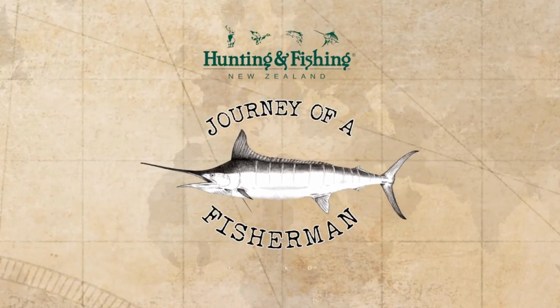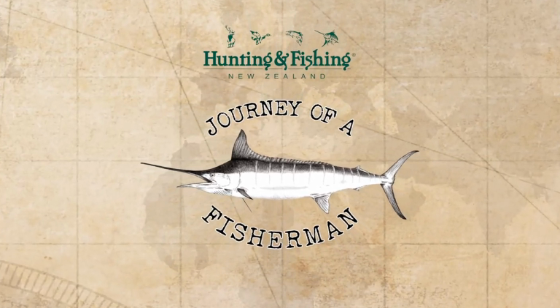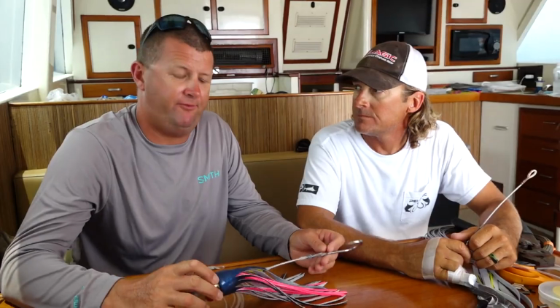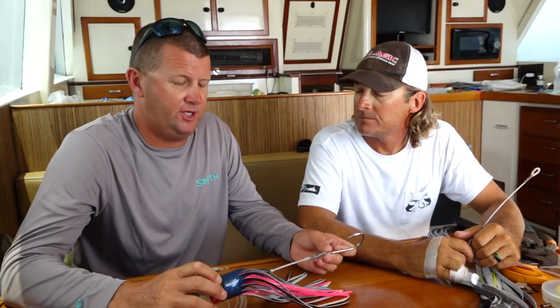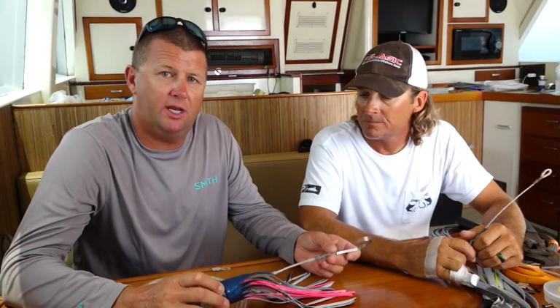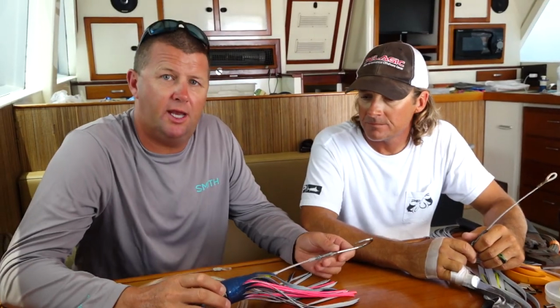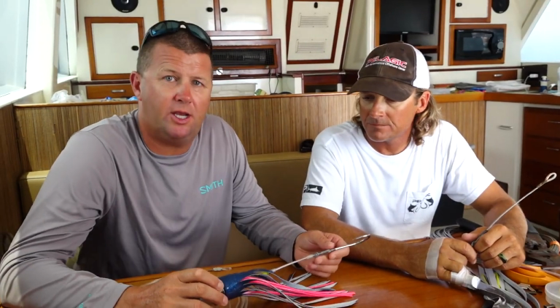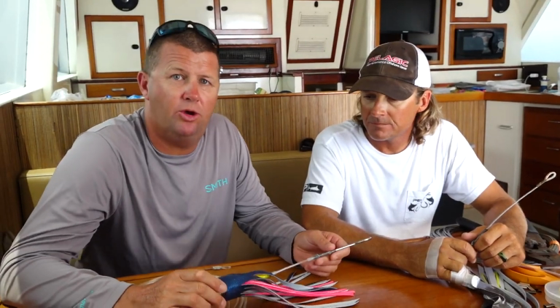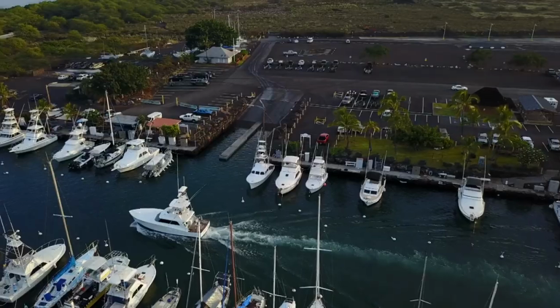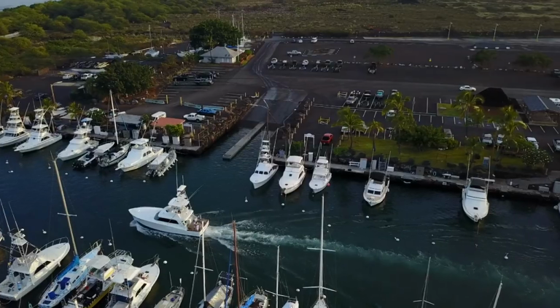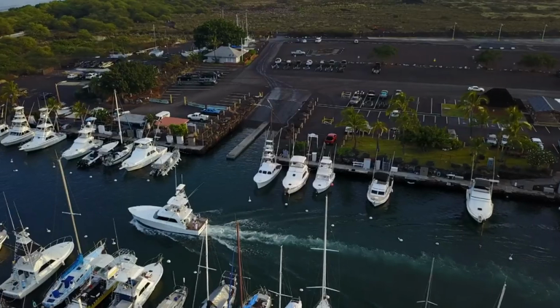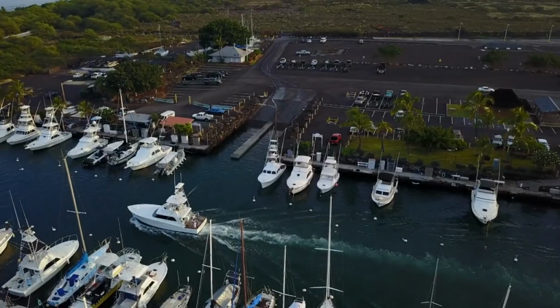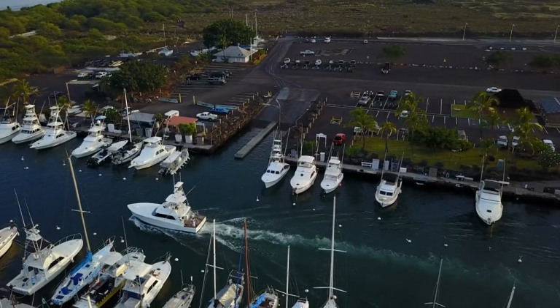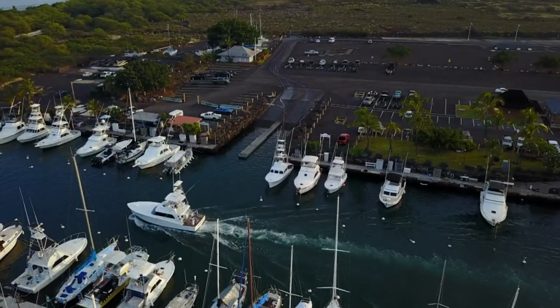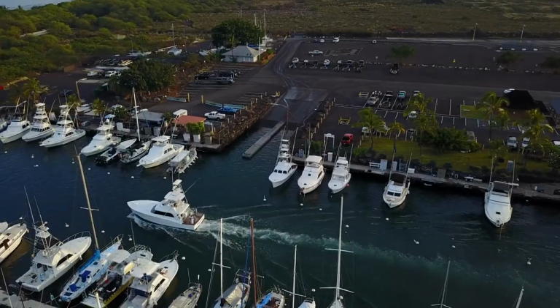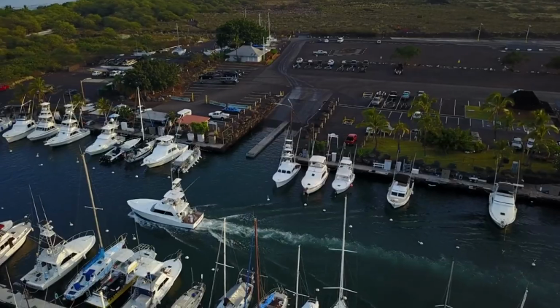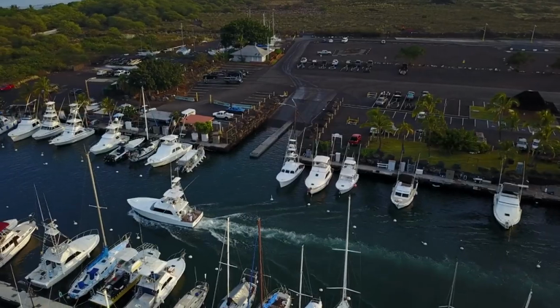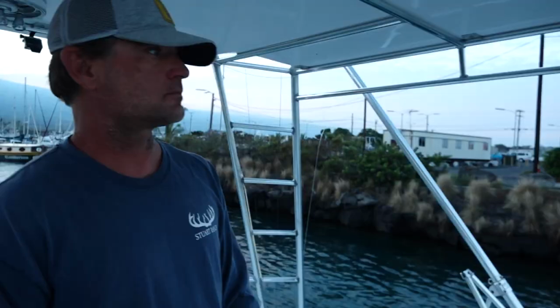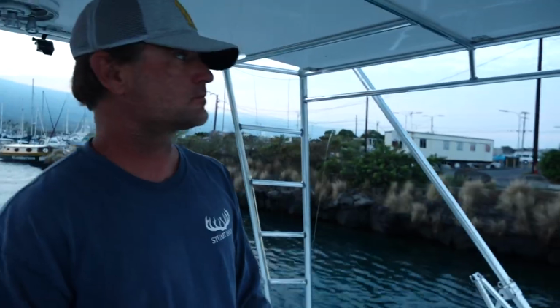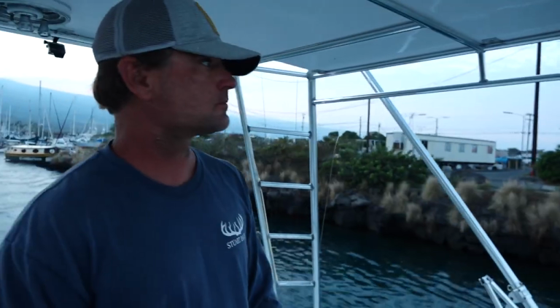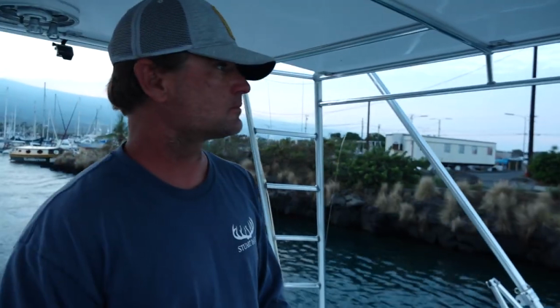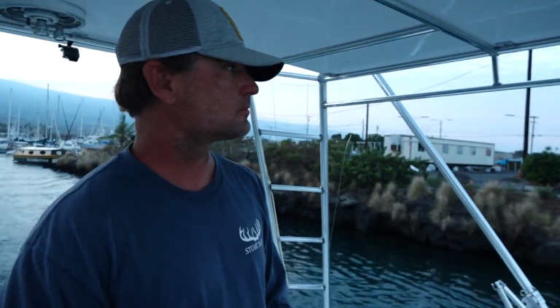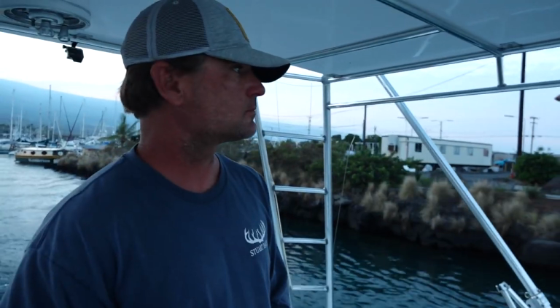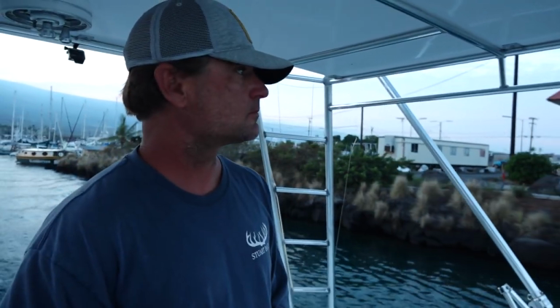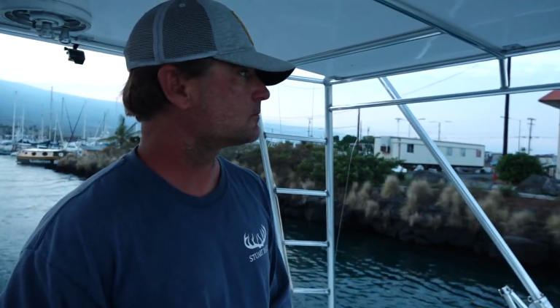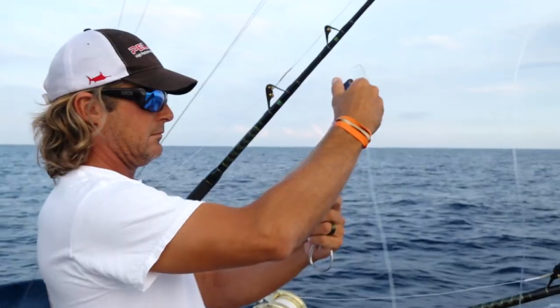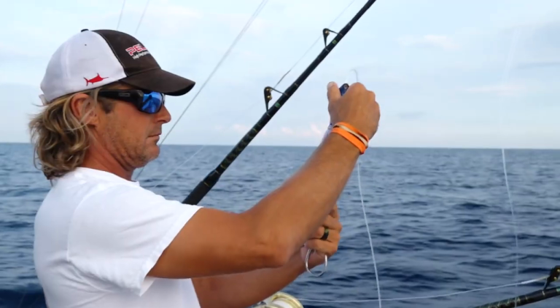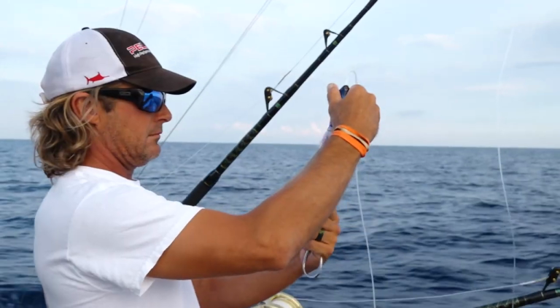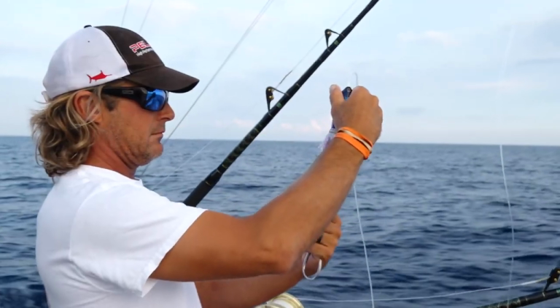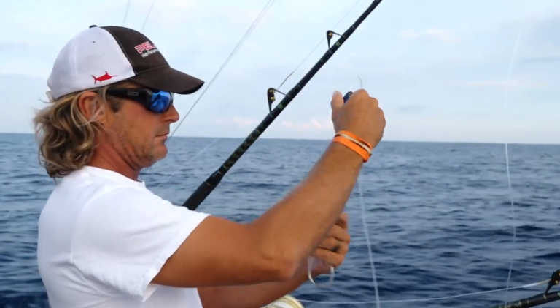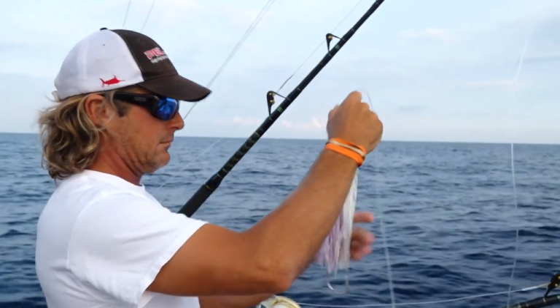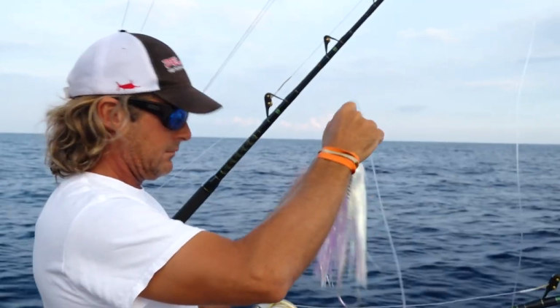We're here fishing in Kona, Hawaii, fishing on the Mealy with Captain Brian Tooney, first mate Kevin Hibbard.